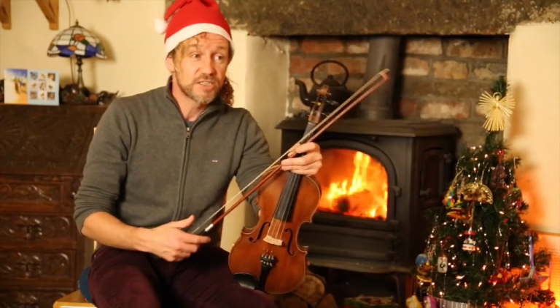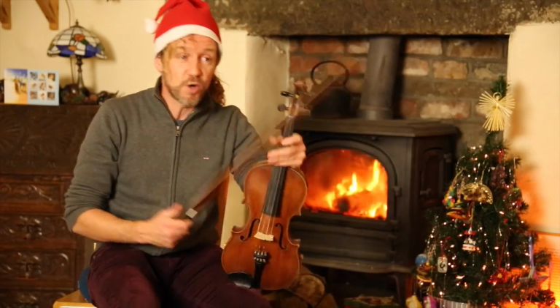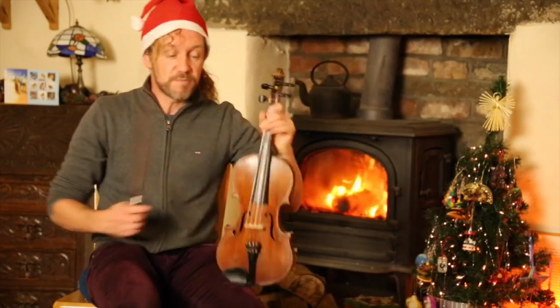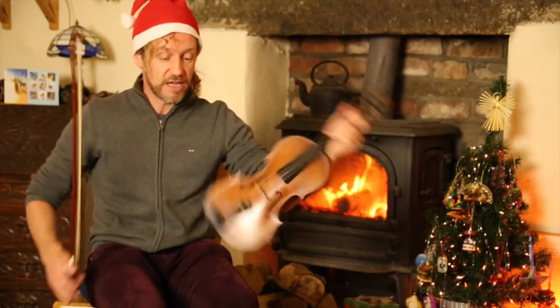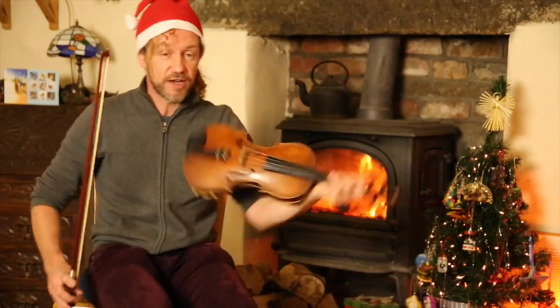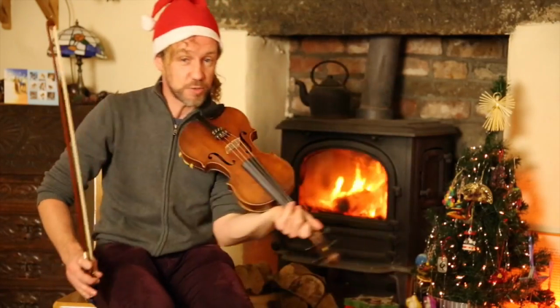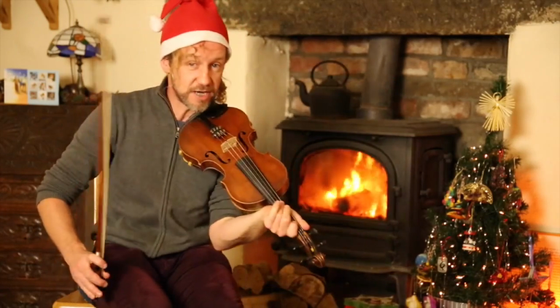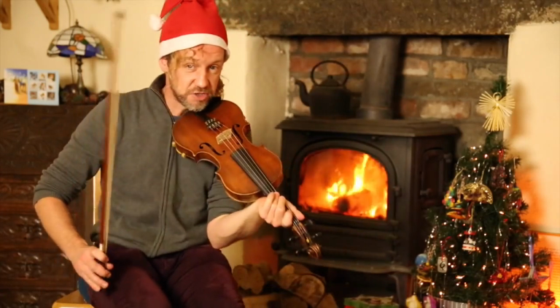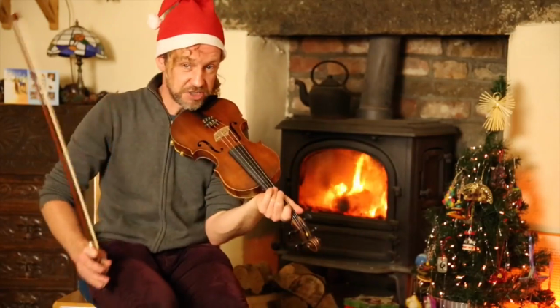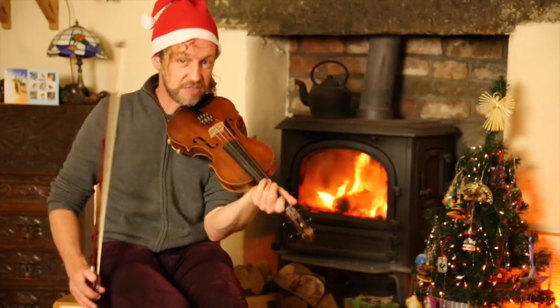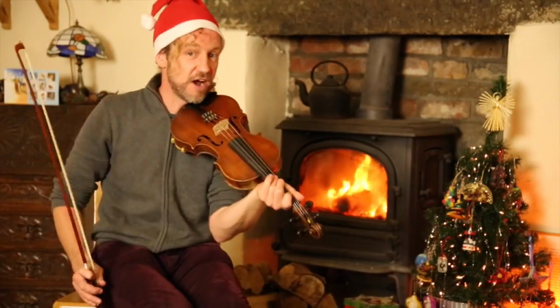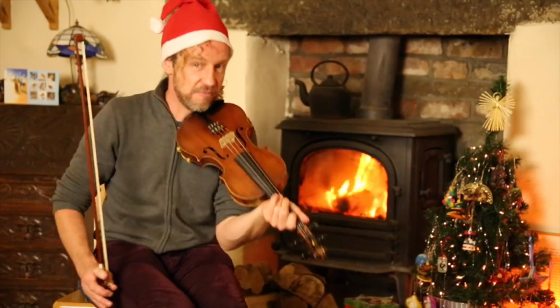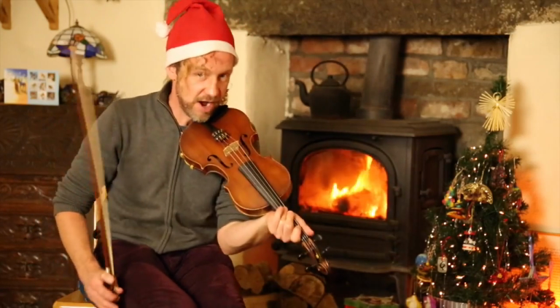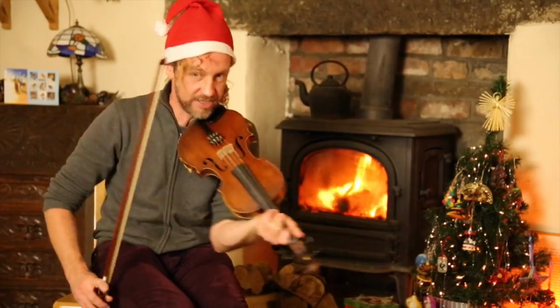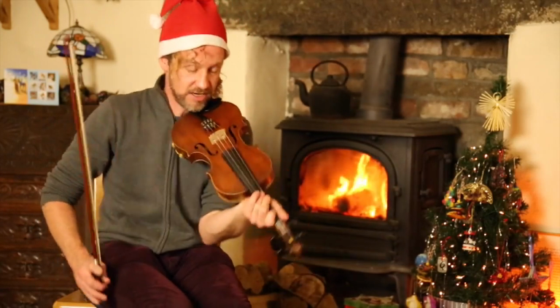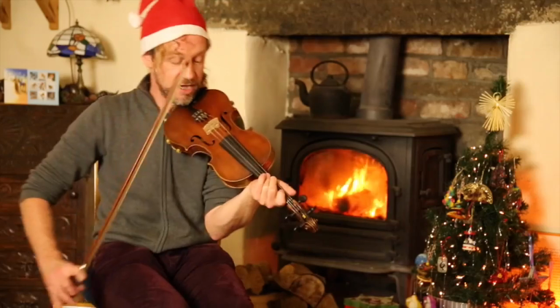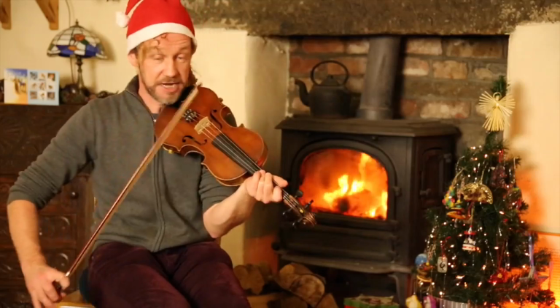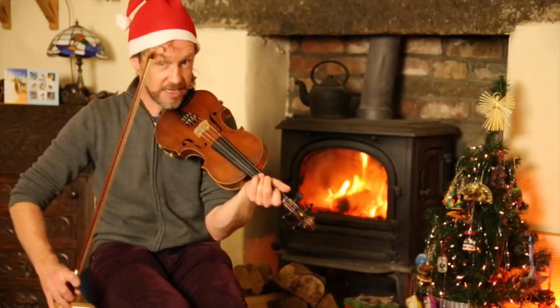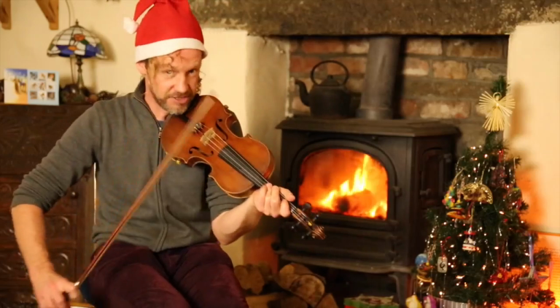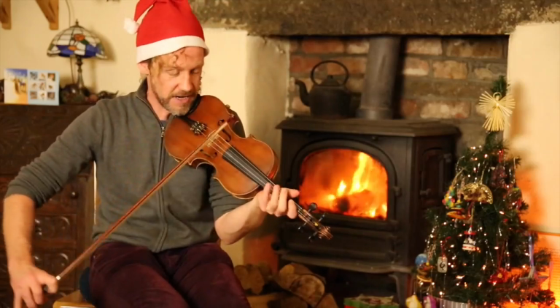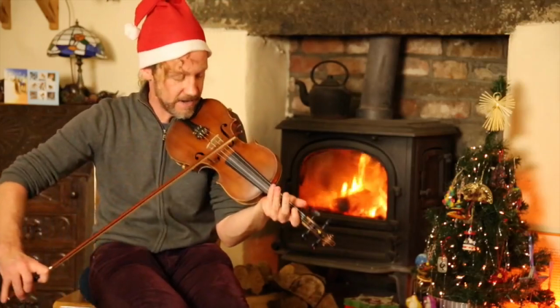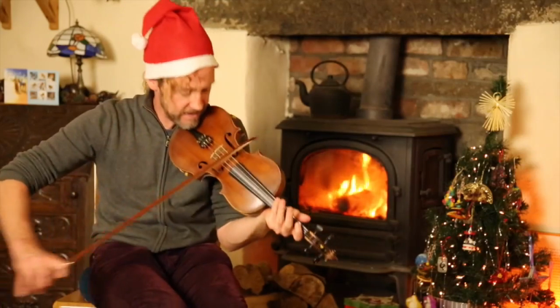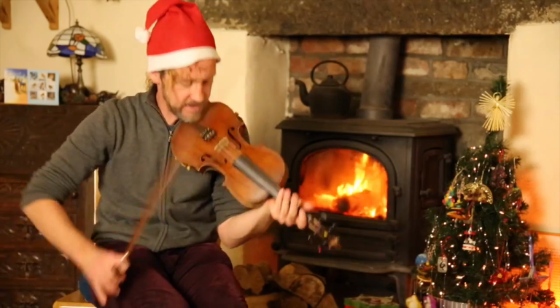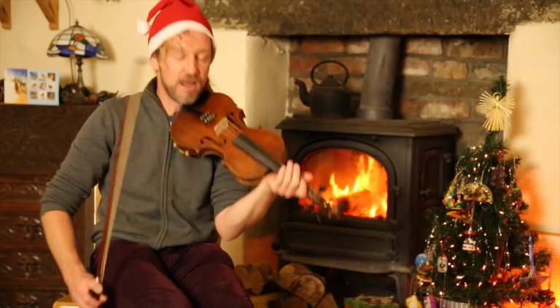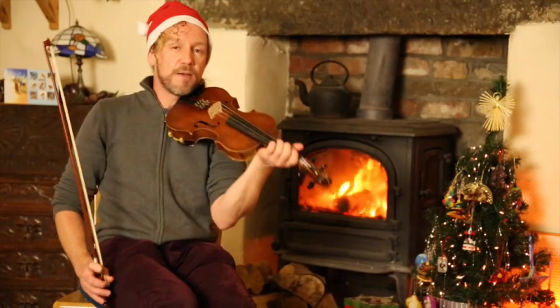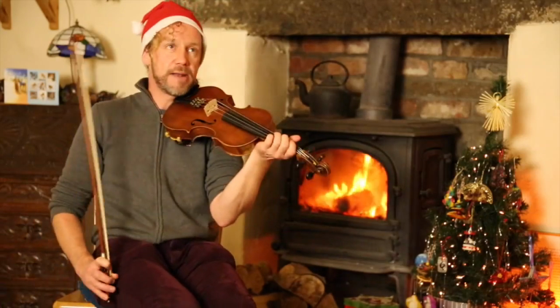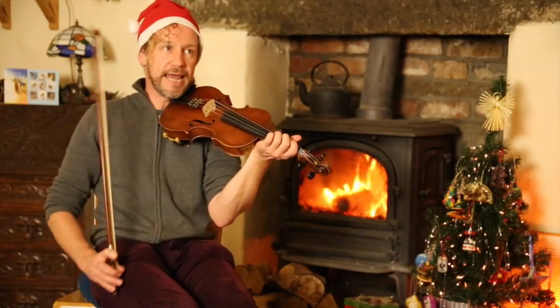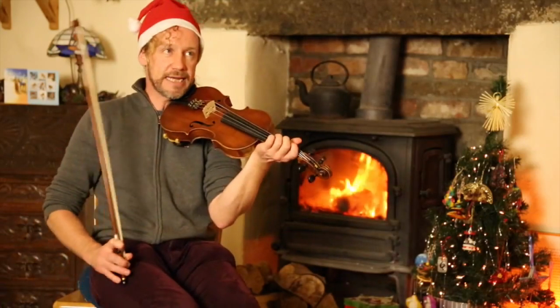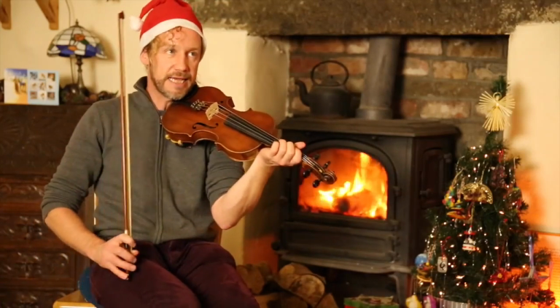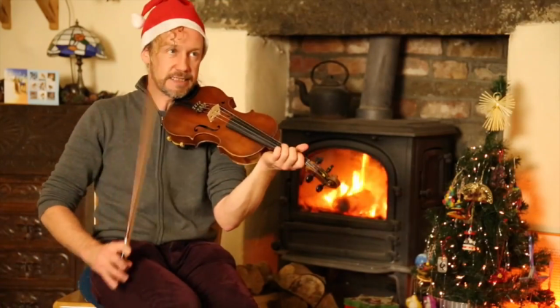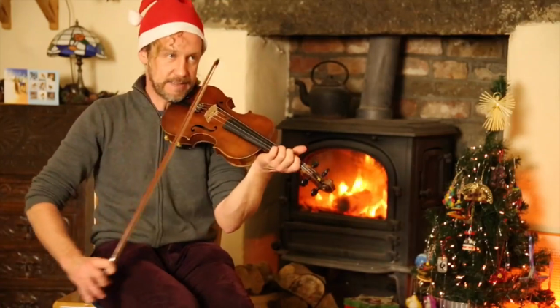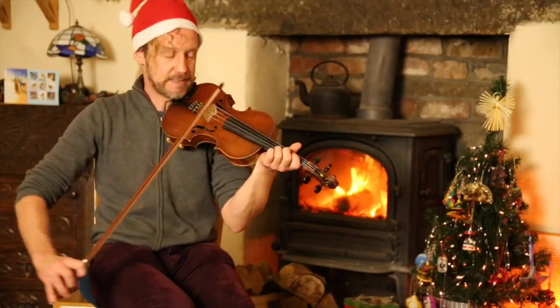So if I was to play Christmas Eve, I might on any given day play it like this.